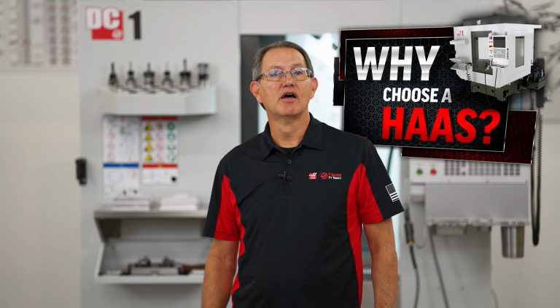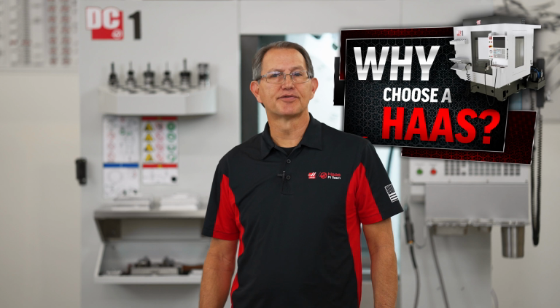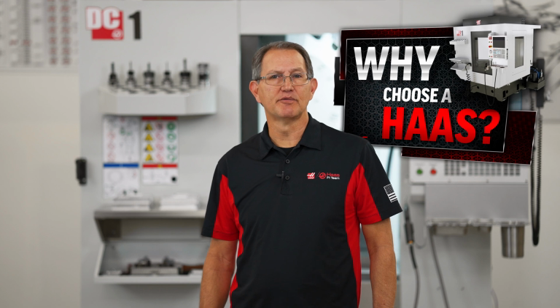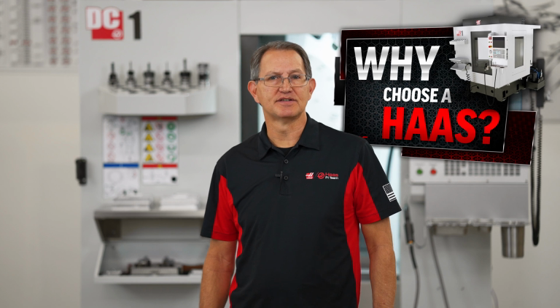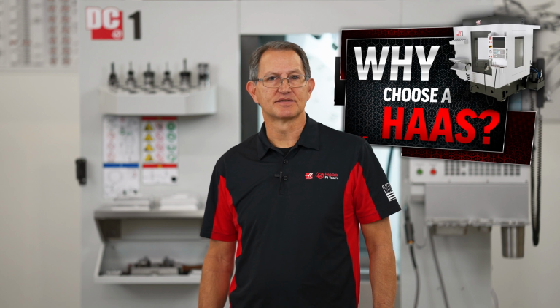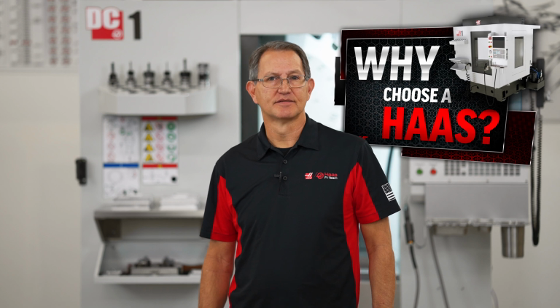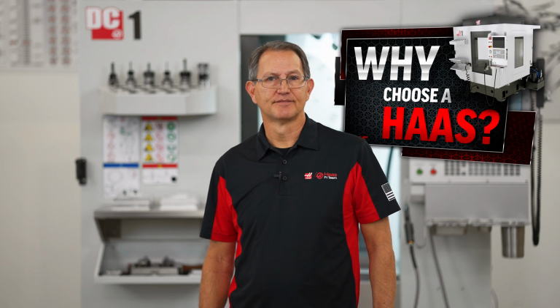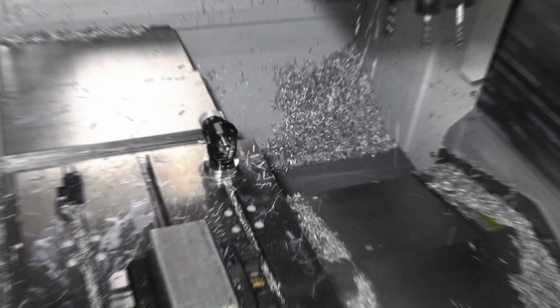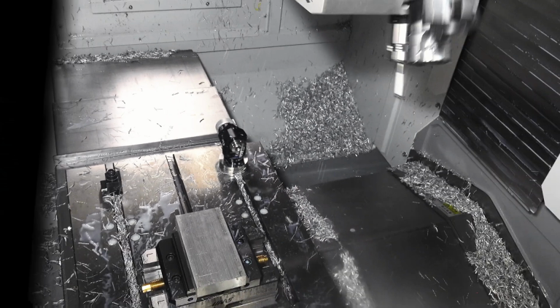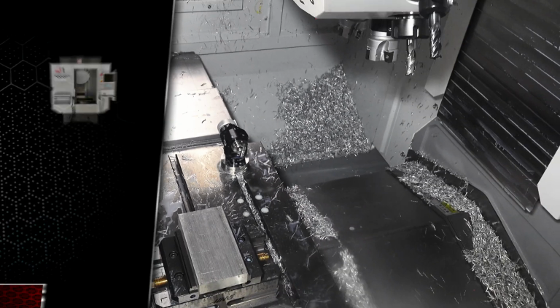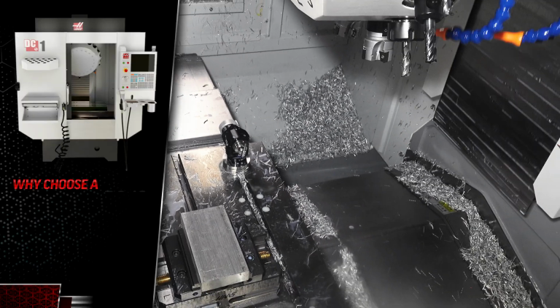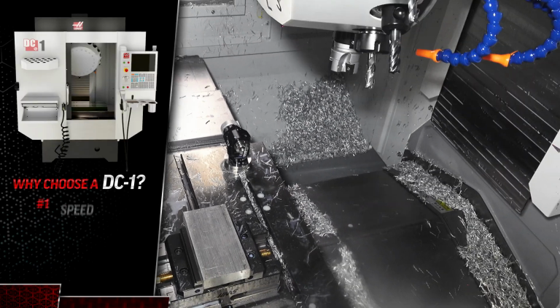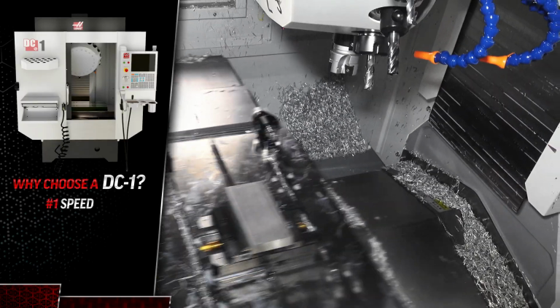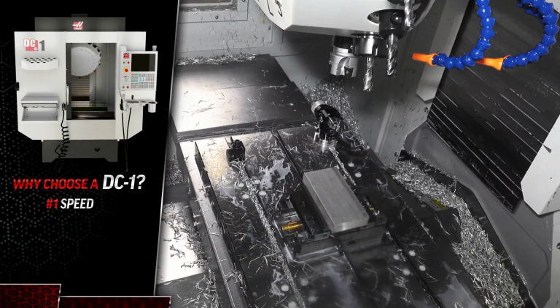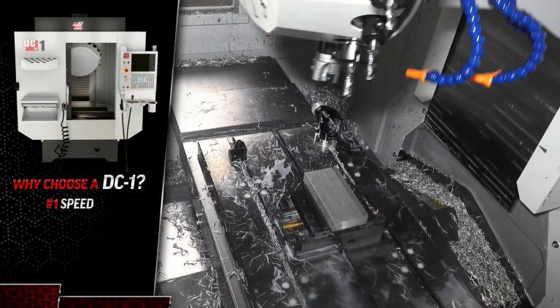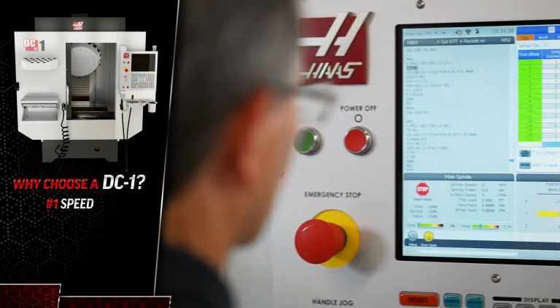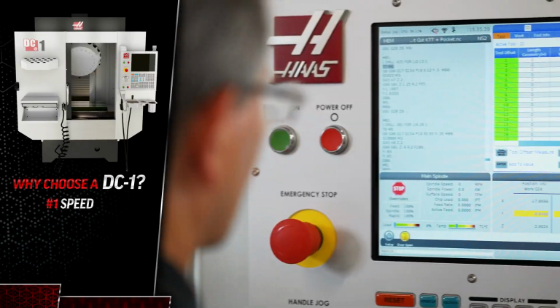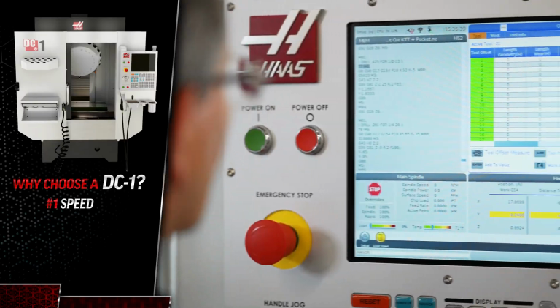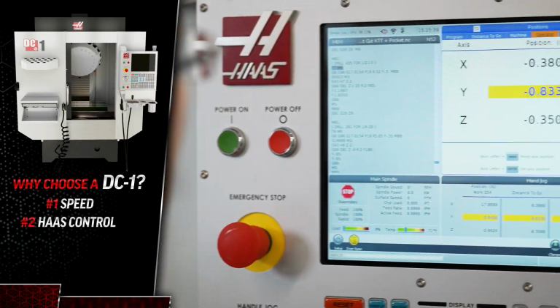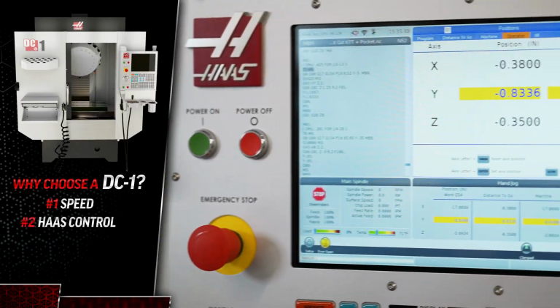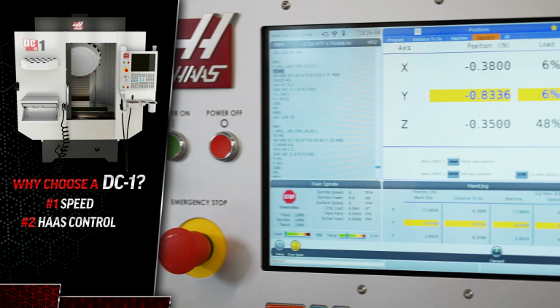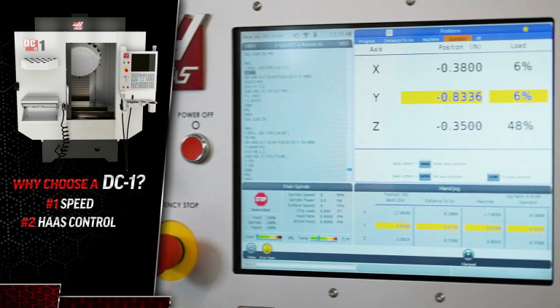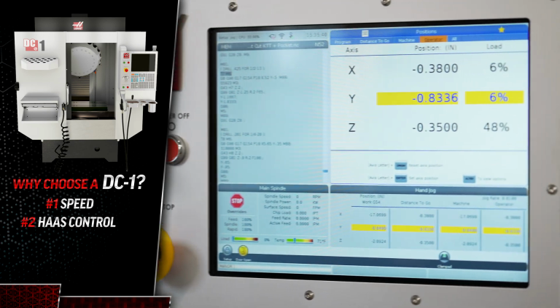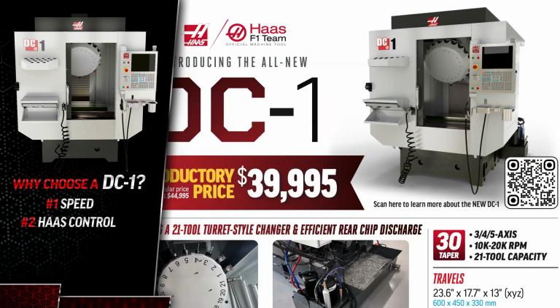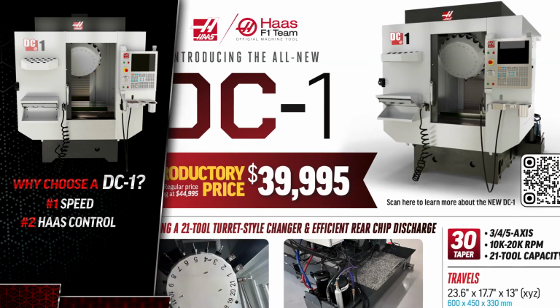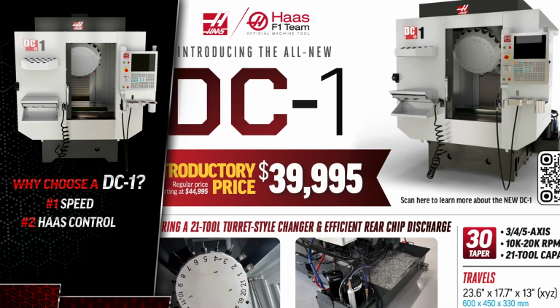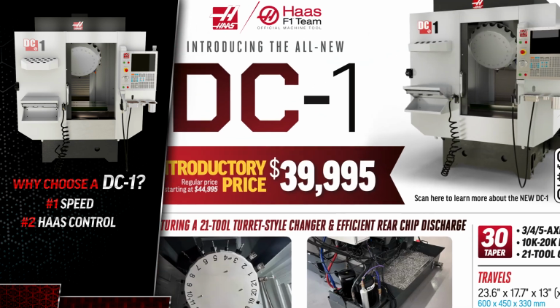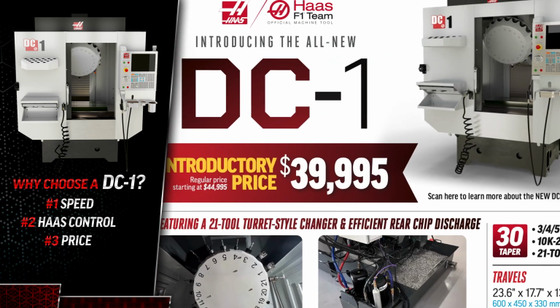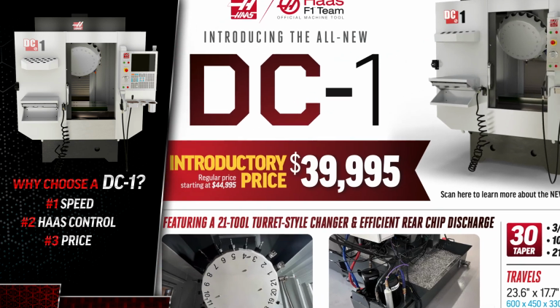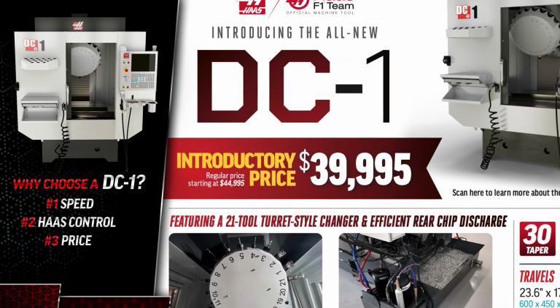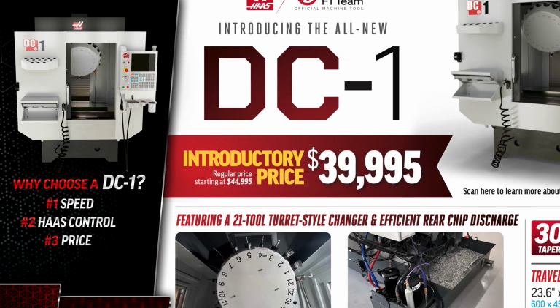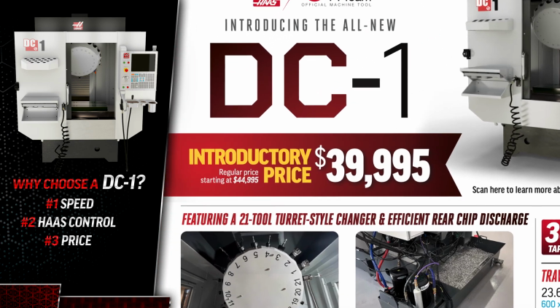Three reasons. Number one, speed. Number two, the Haas control. And number three, of course, the price.